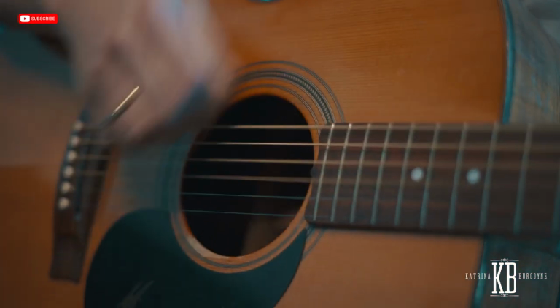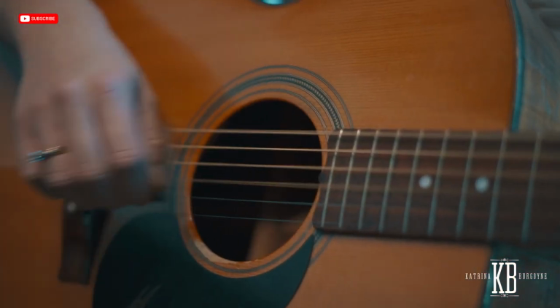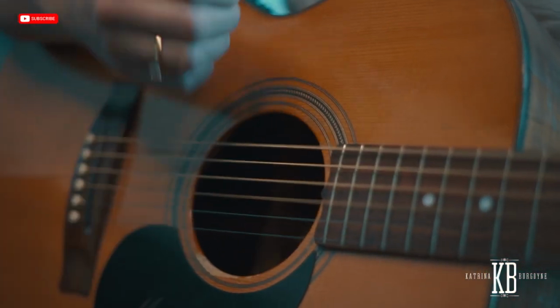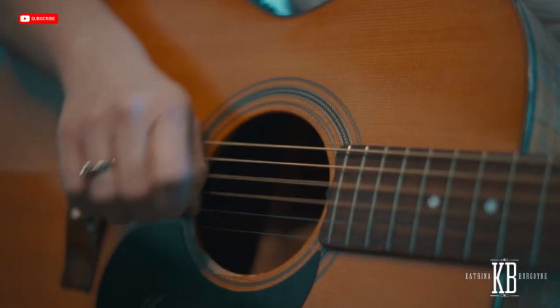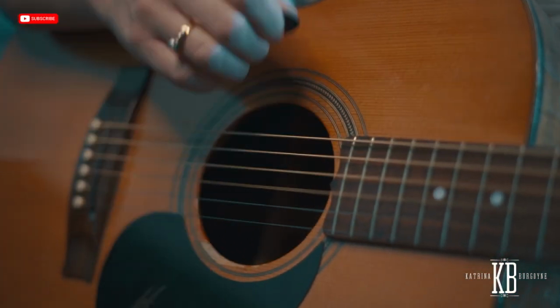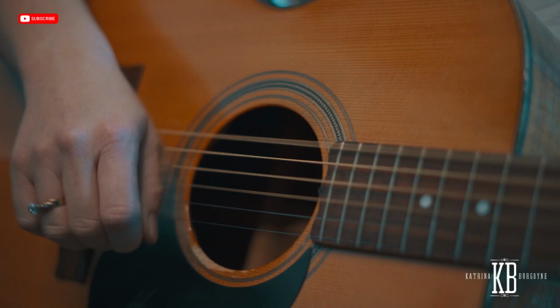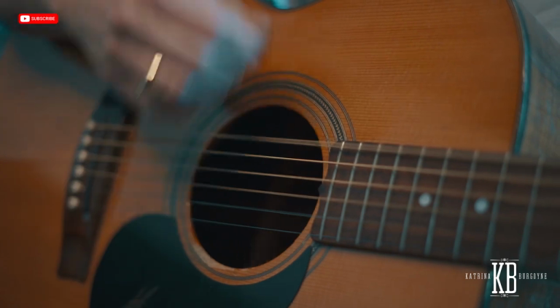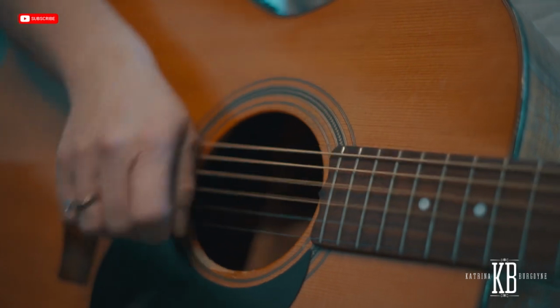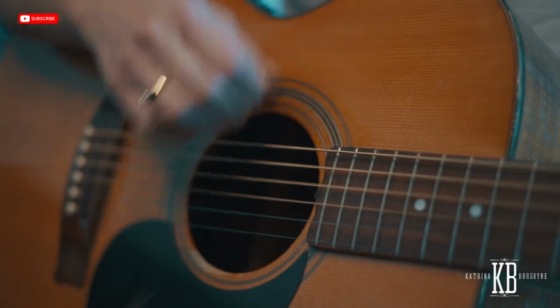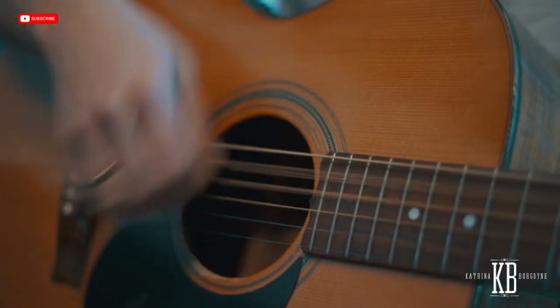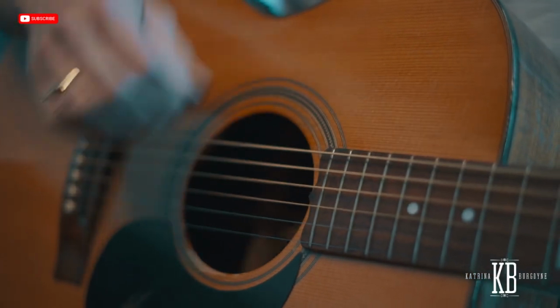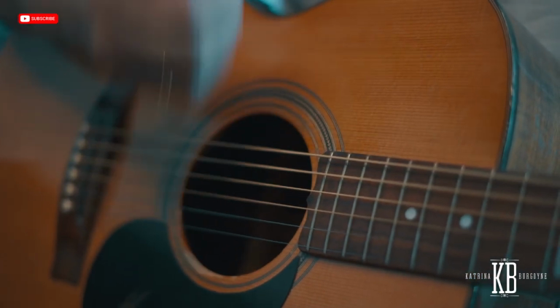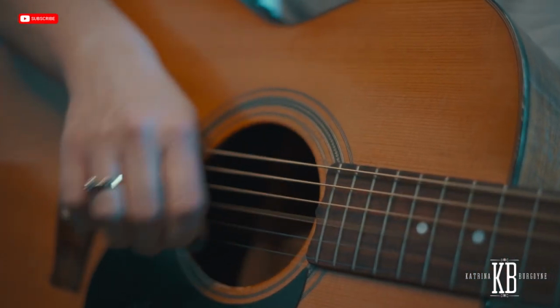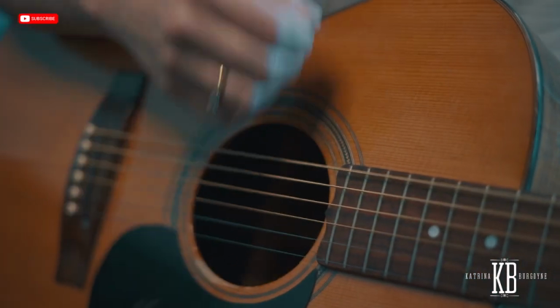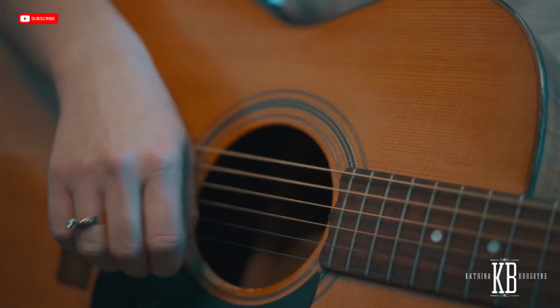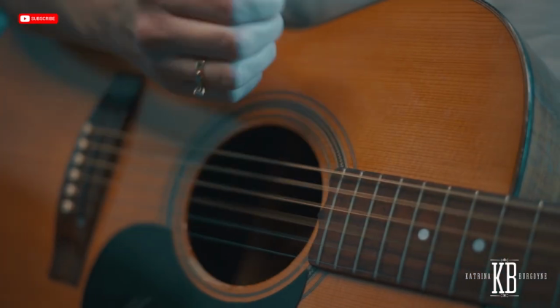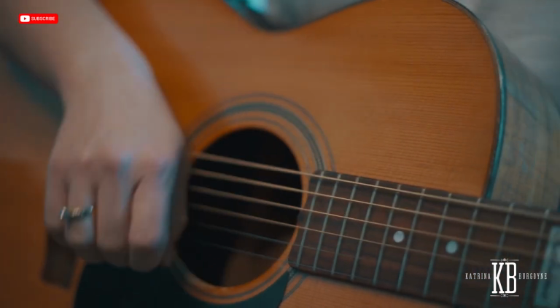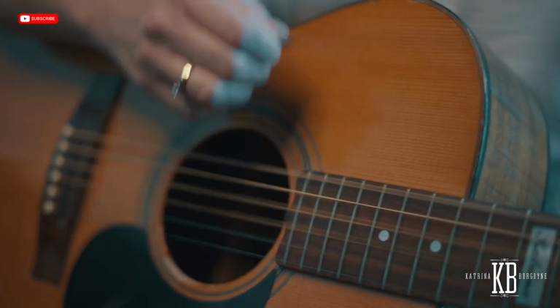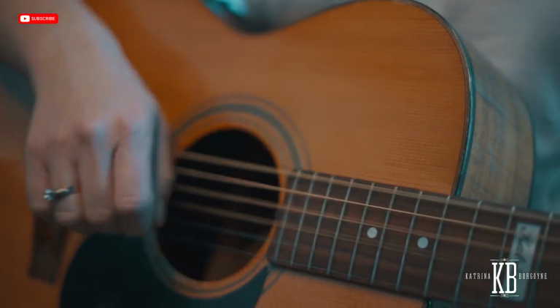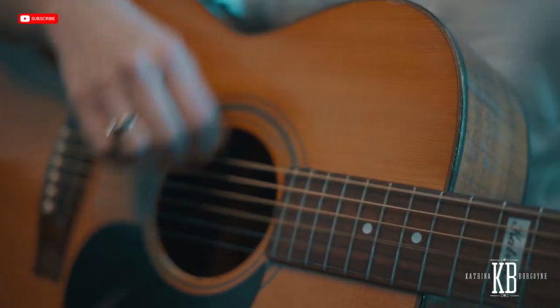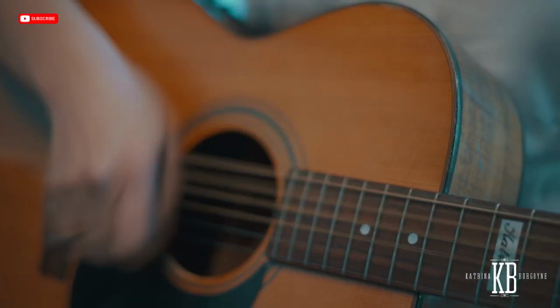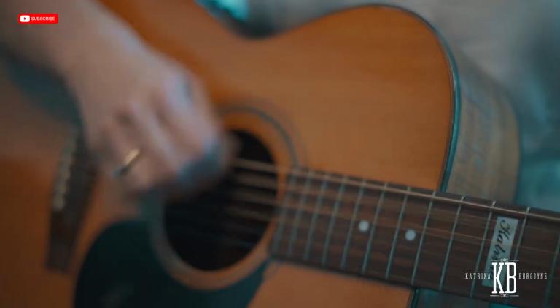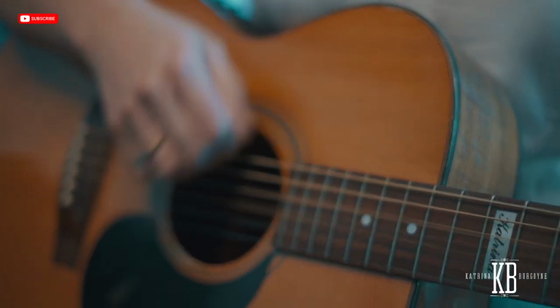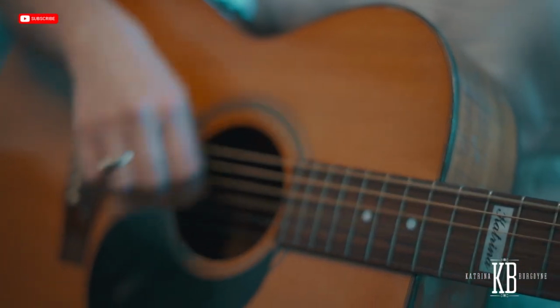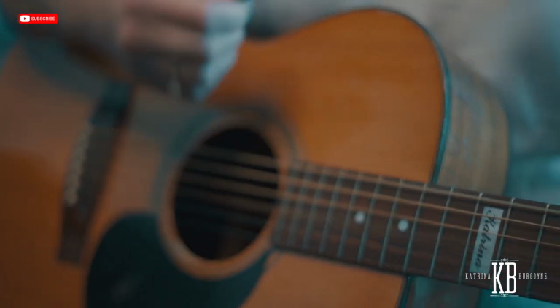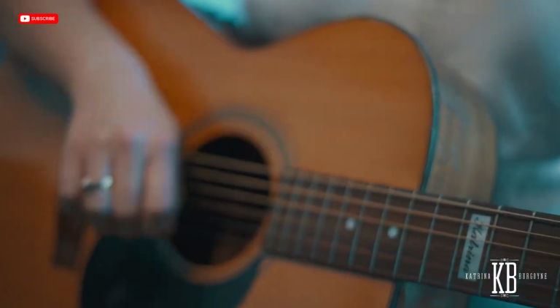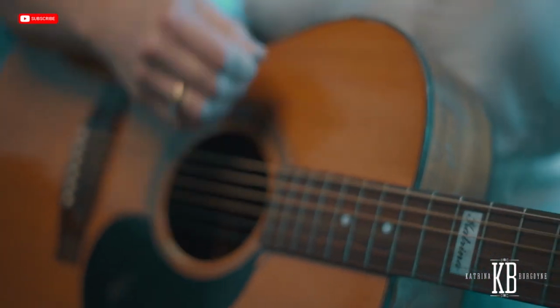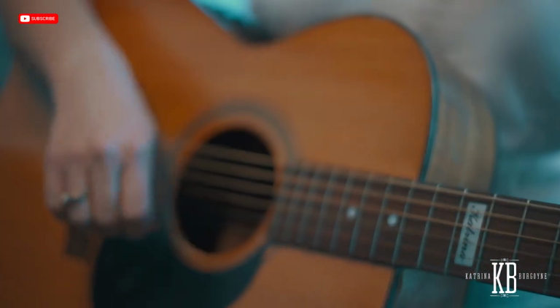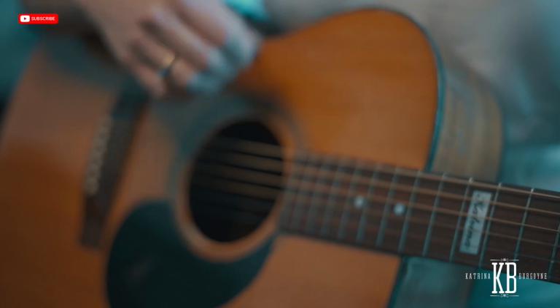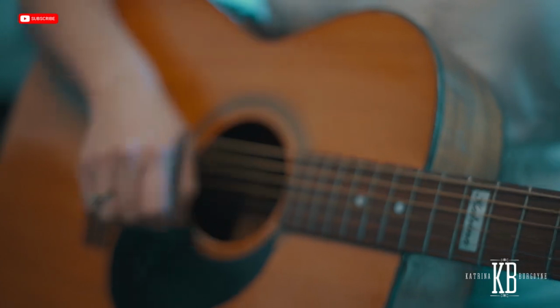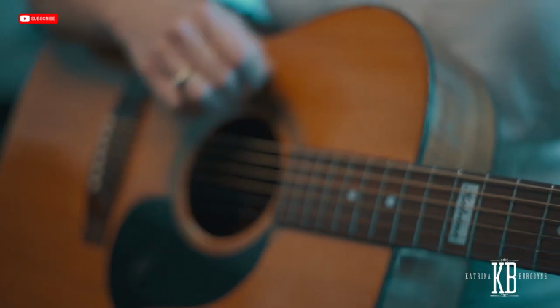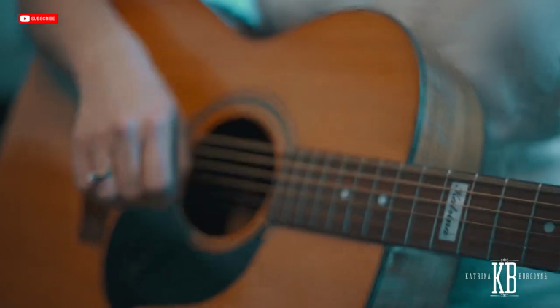So as you can see, my right hand is creating a snare drum sound.